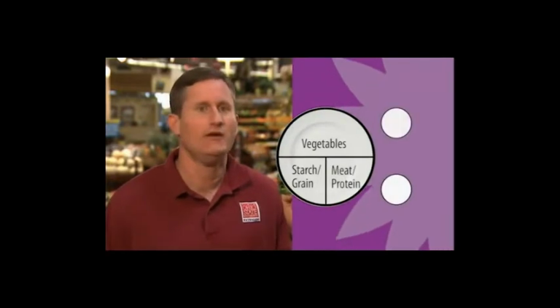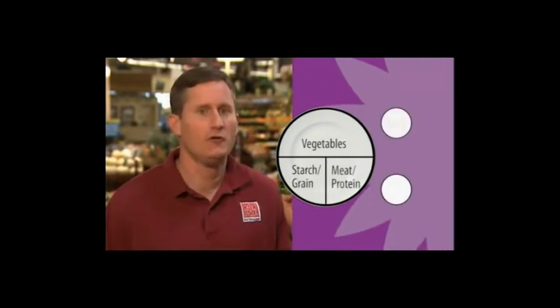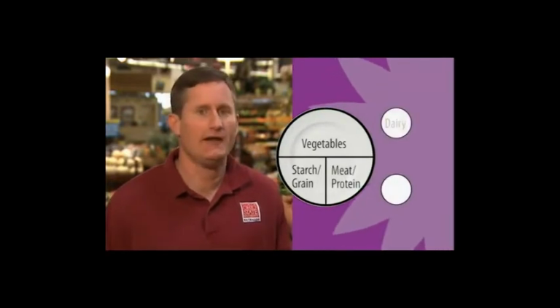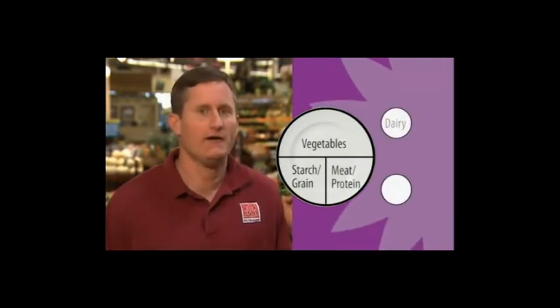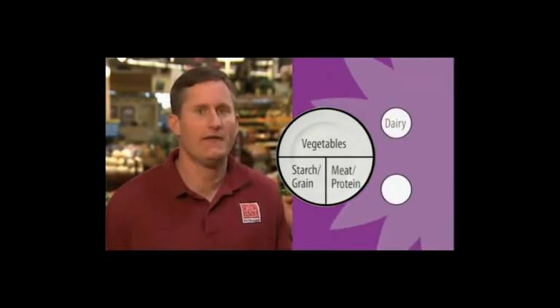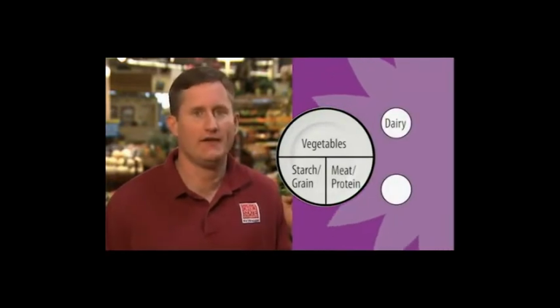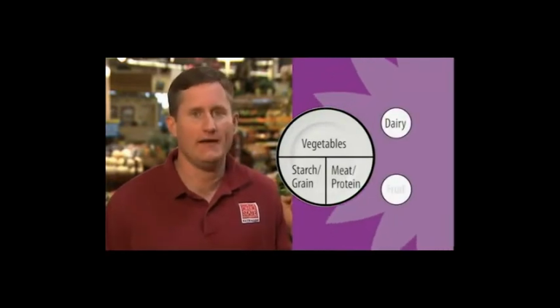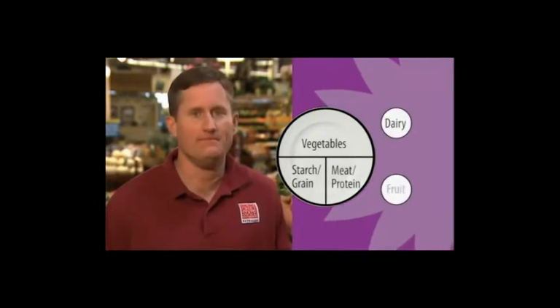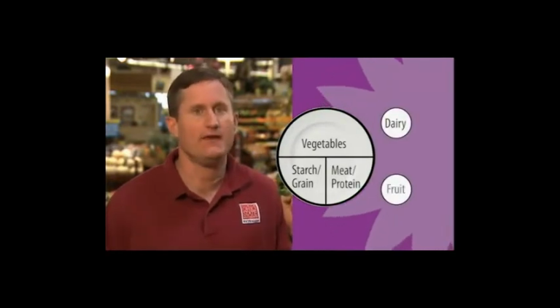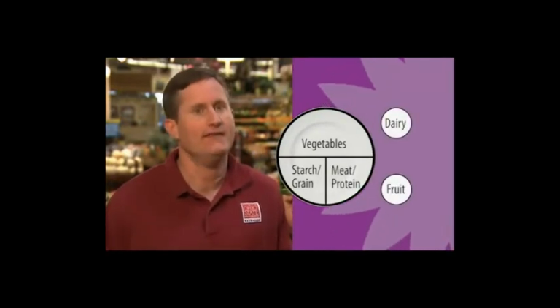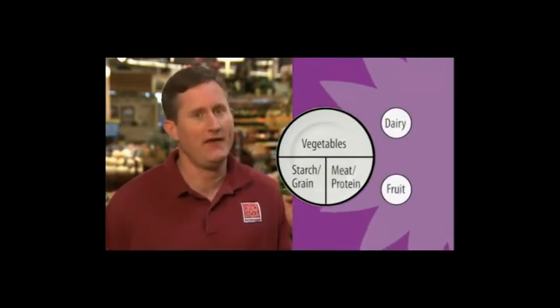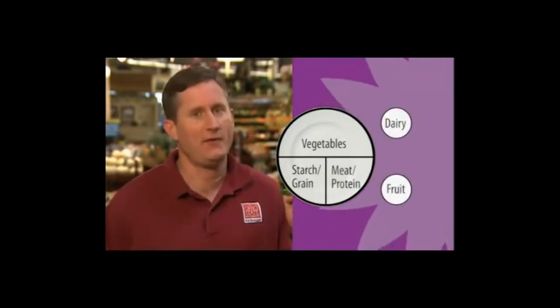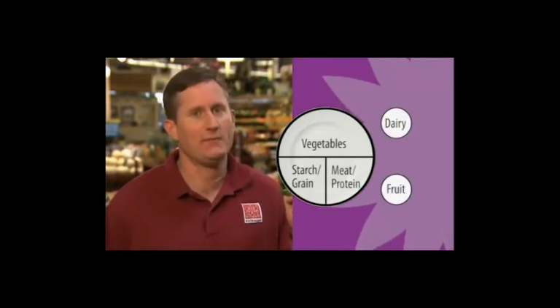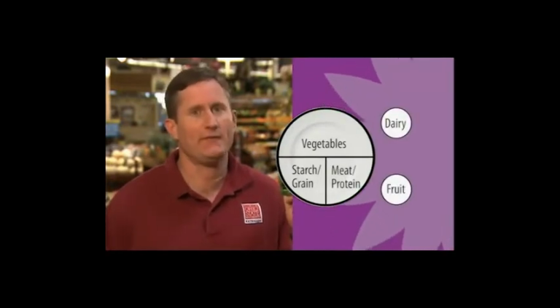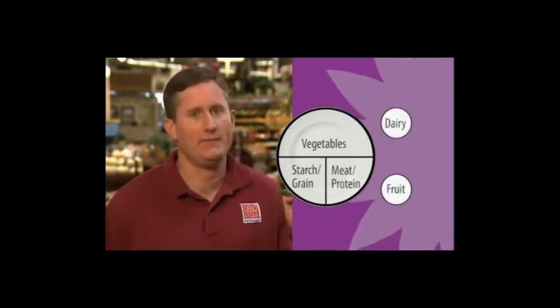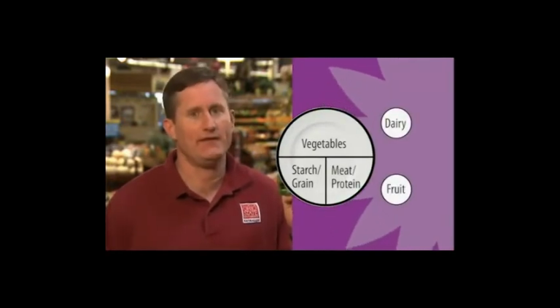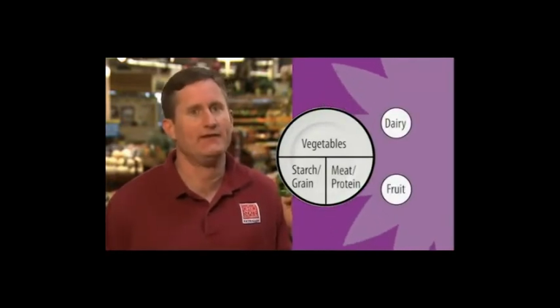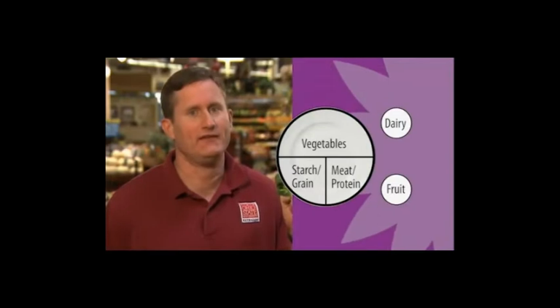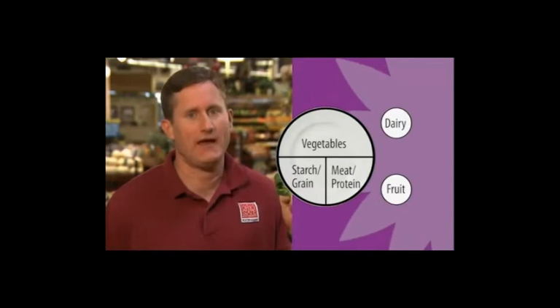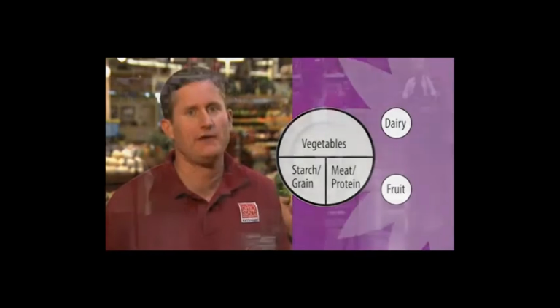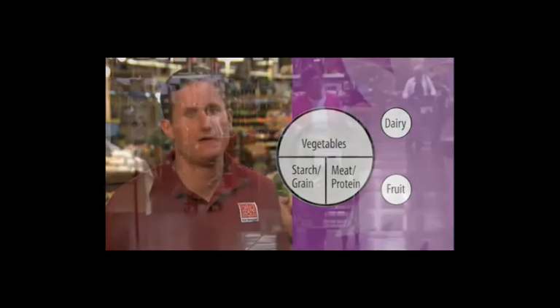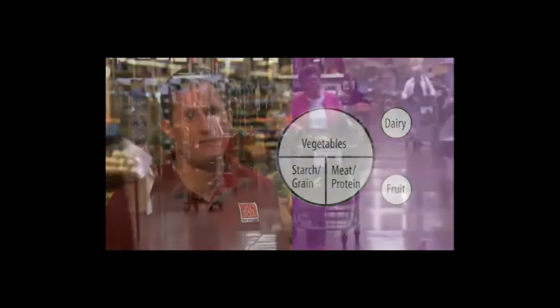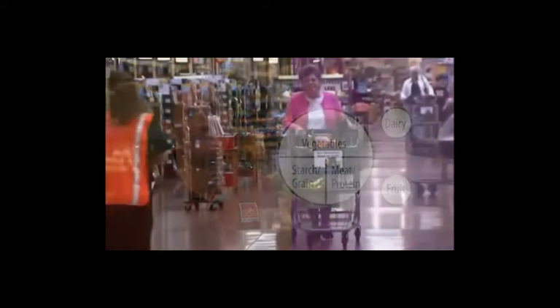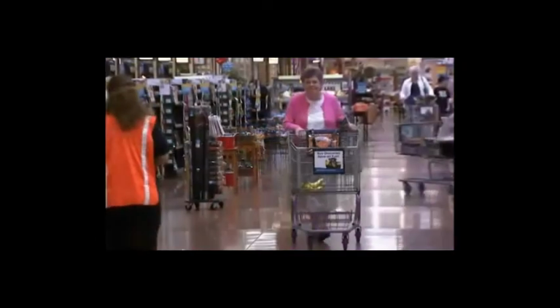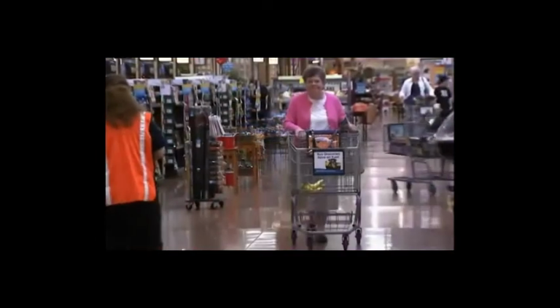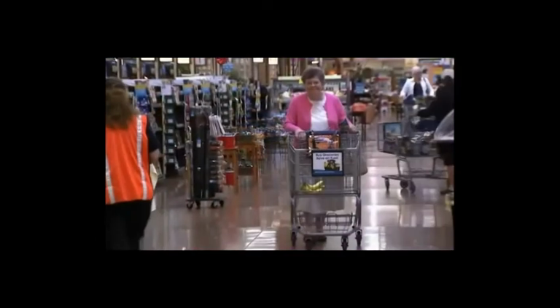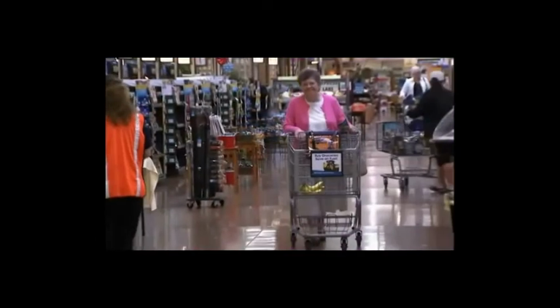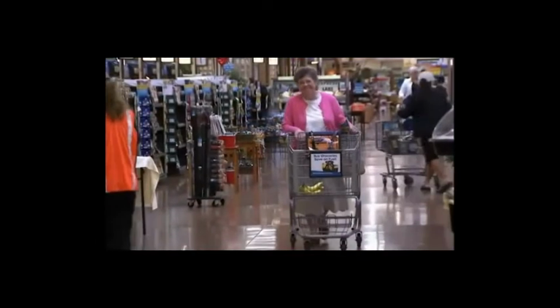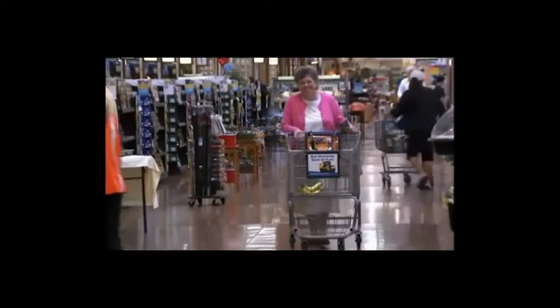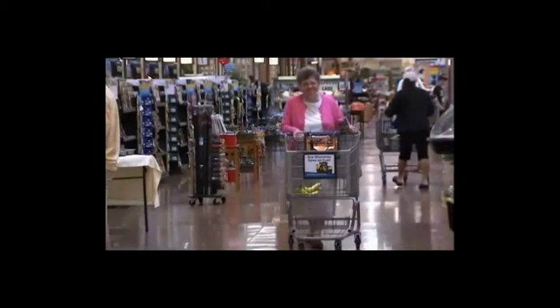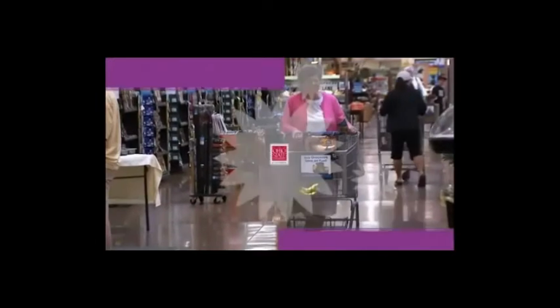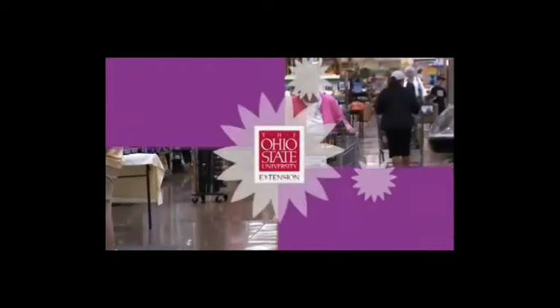Fruit and dairy are on the side. The best part about the plate method is that it's healthy for everyone. So, let's get shopping.